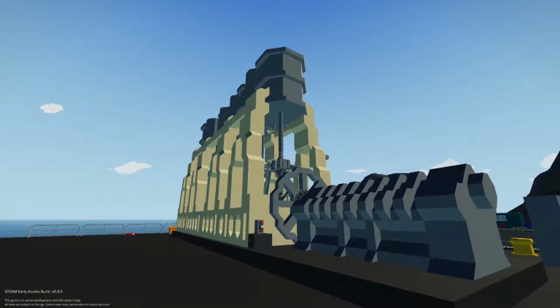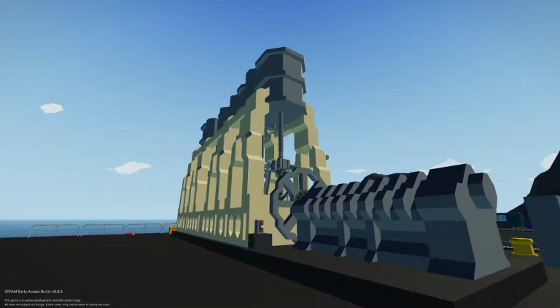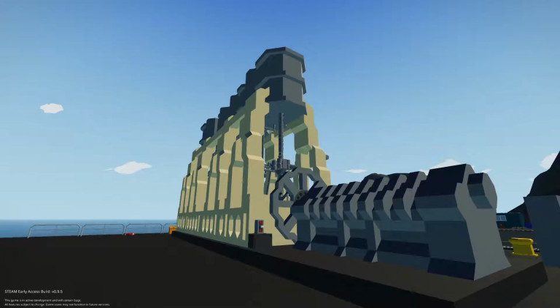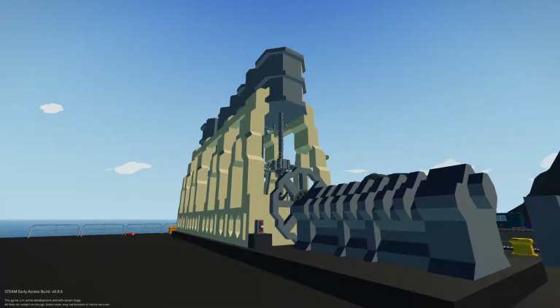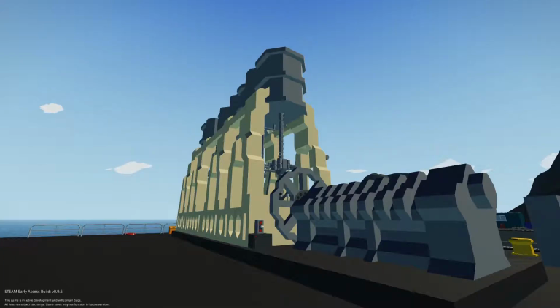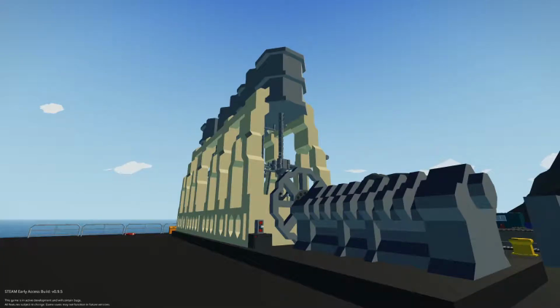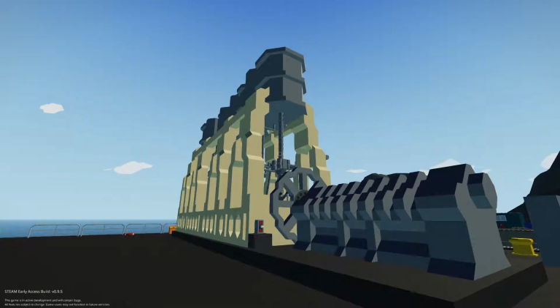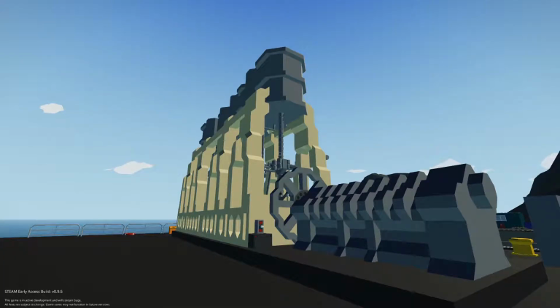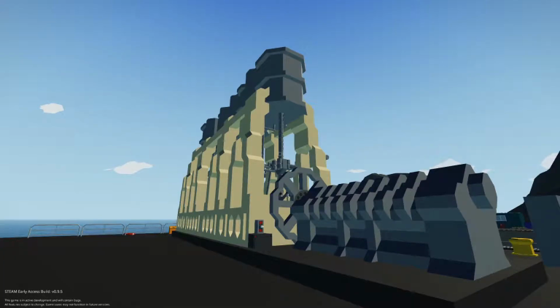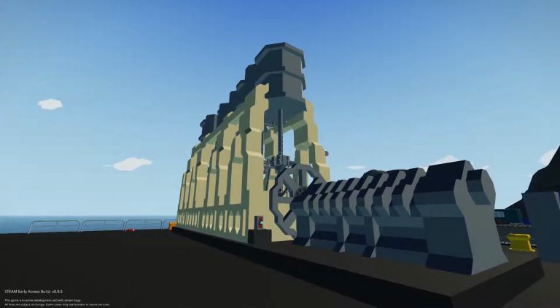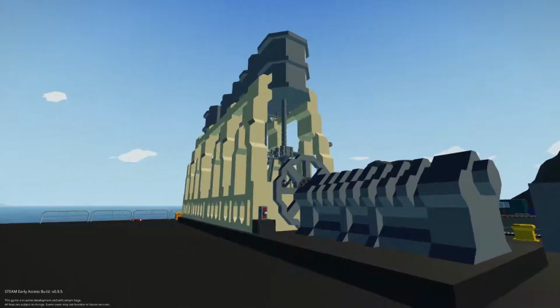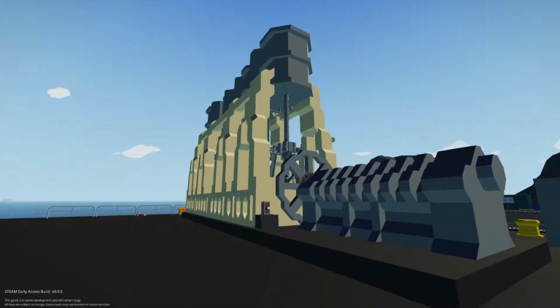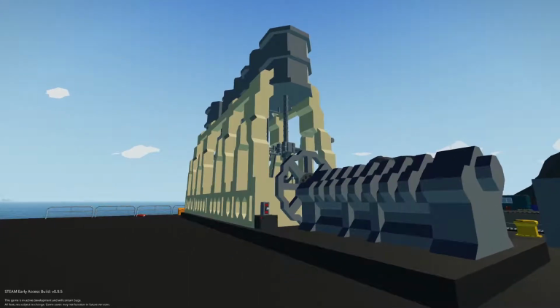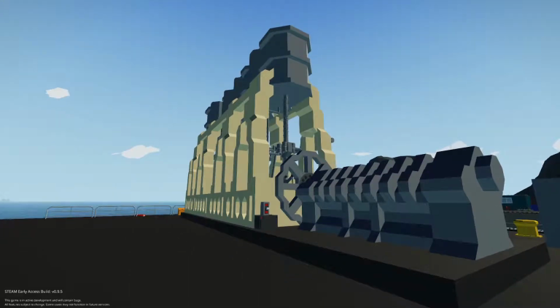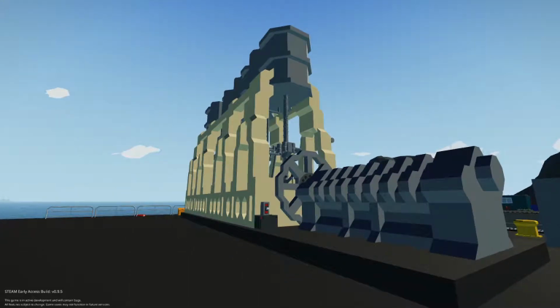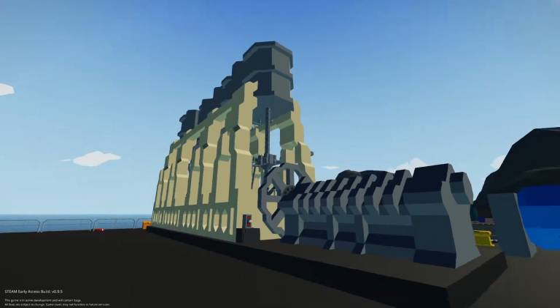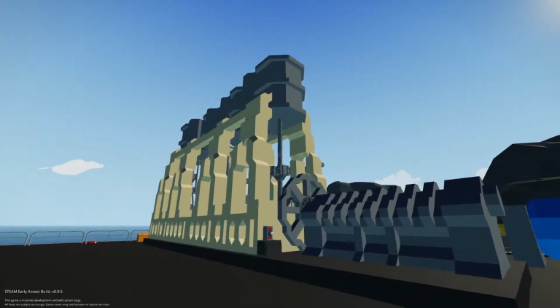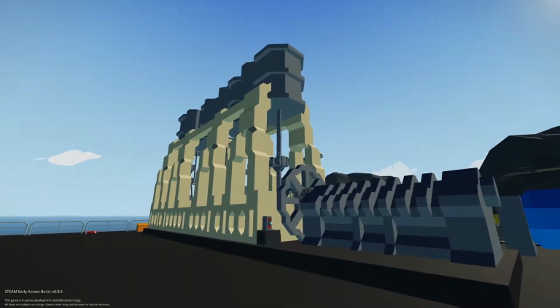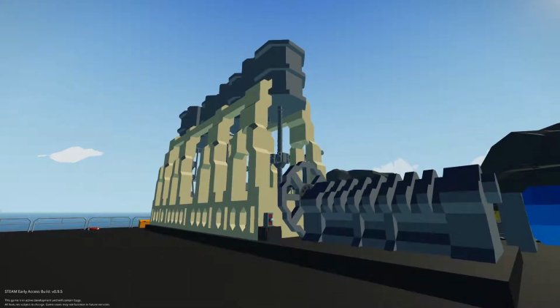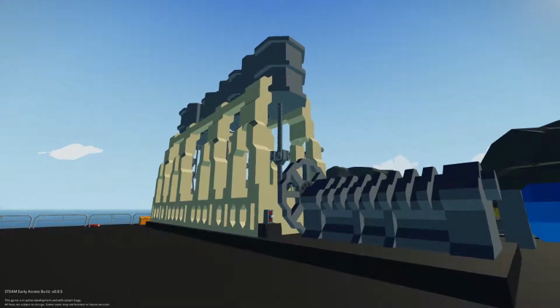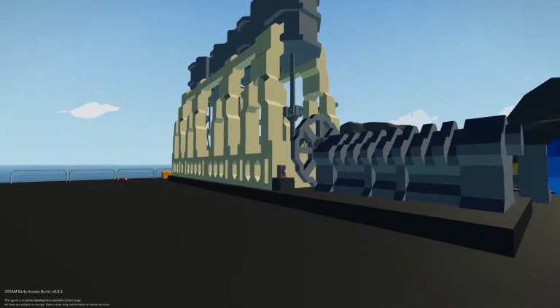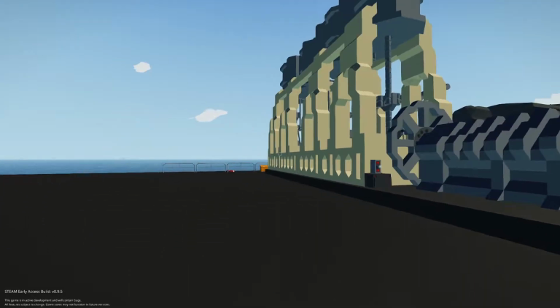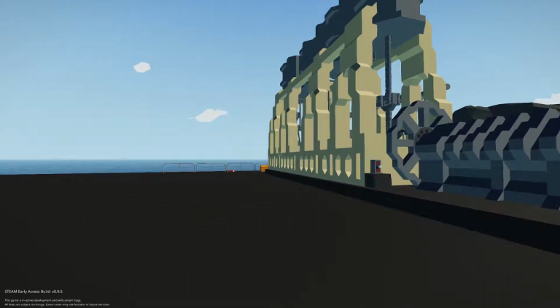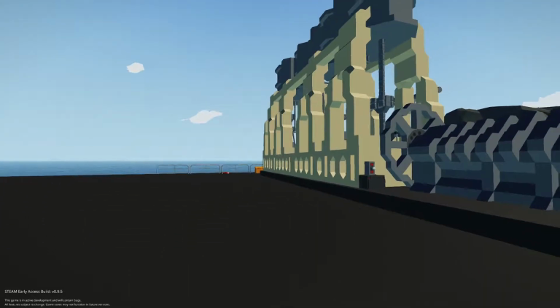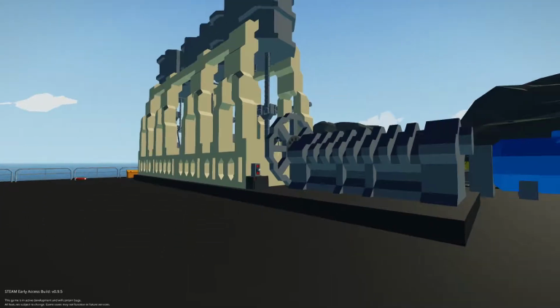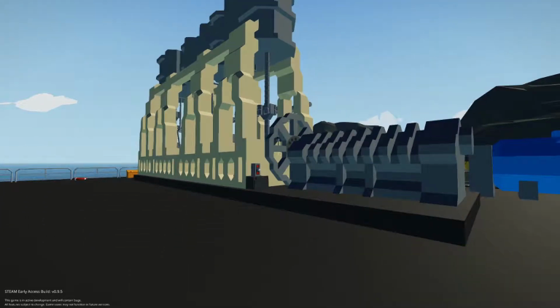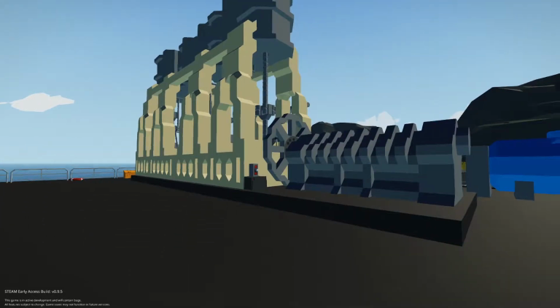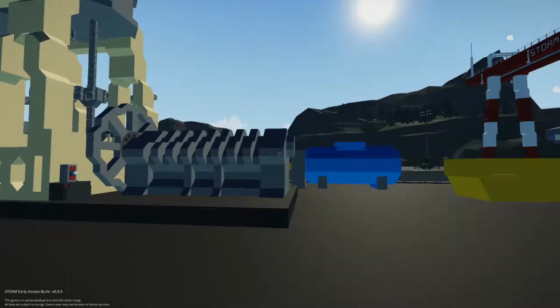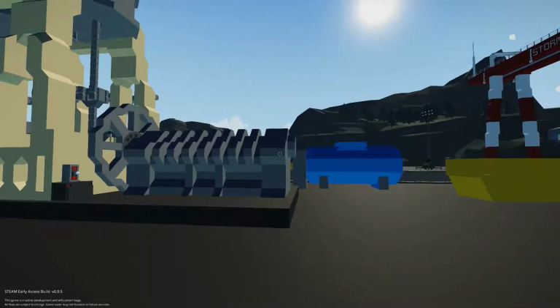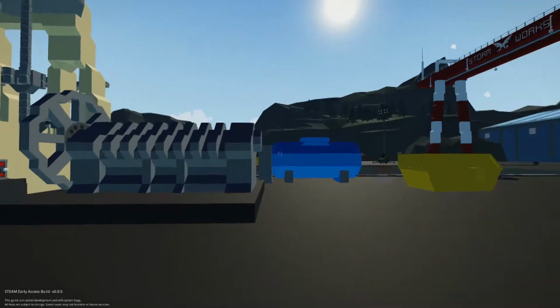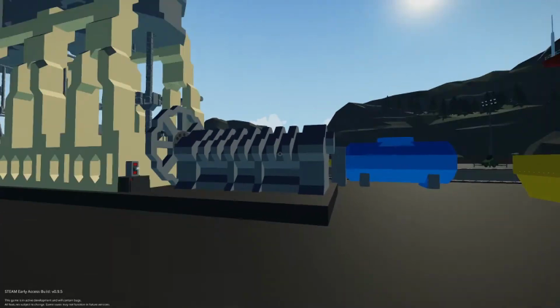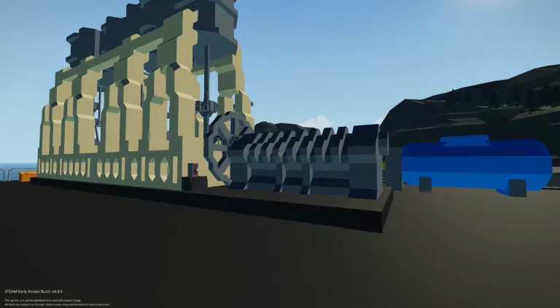Hello and welcome back to another one of my creation displays. Now if my voice sounds a little bit different, that's because I'm using a new mic.